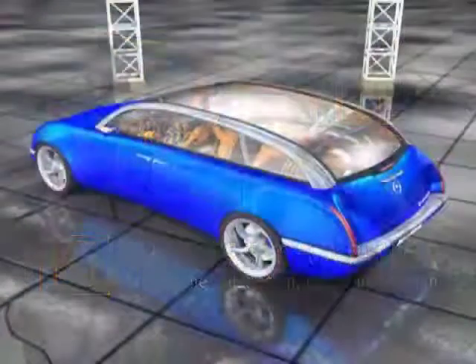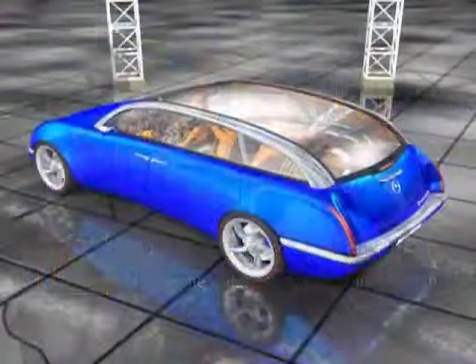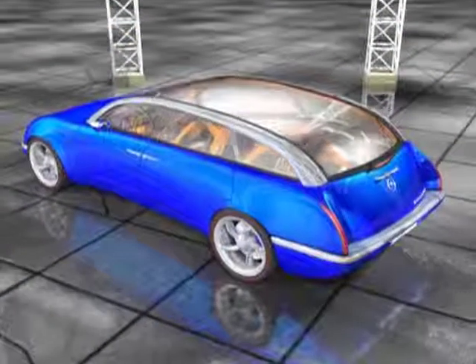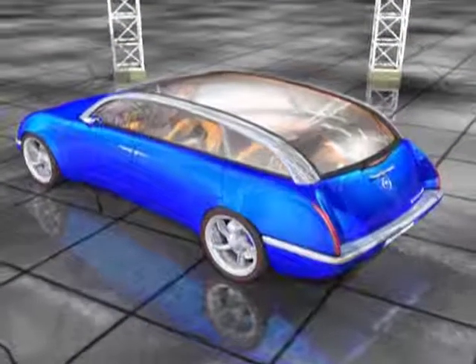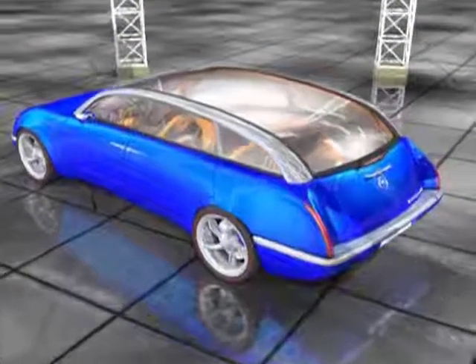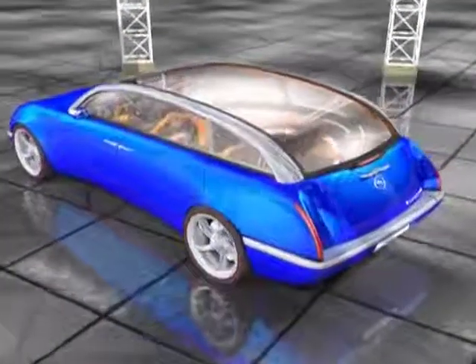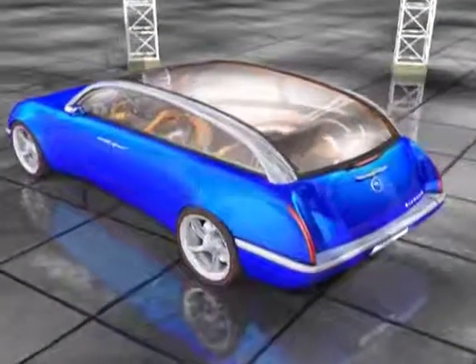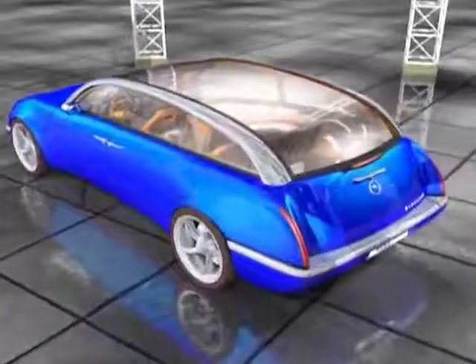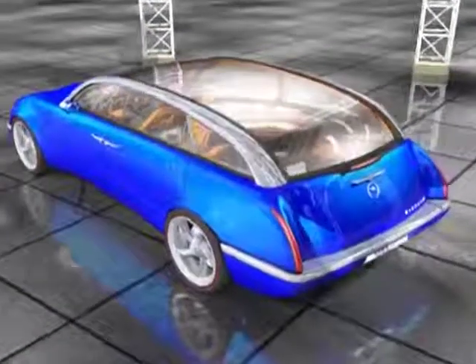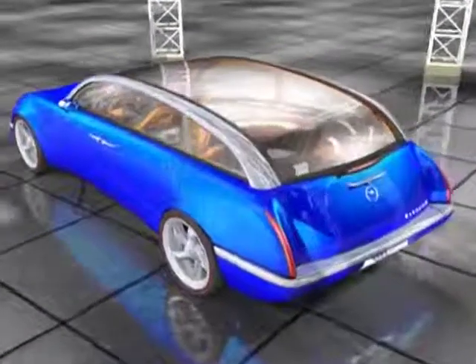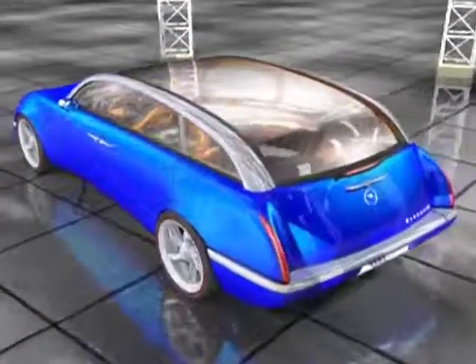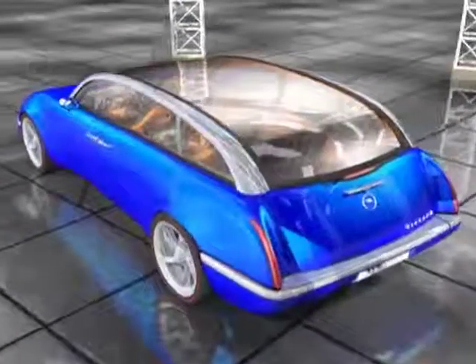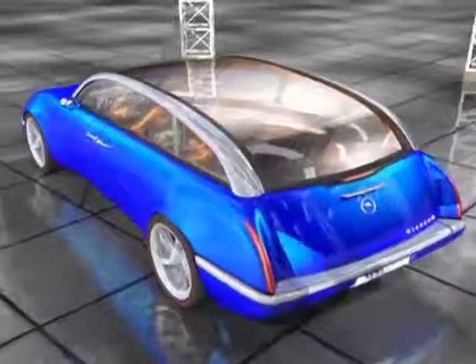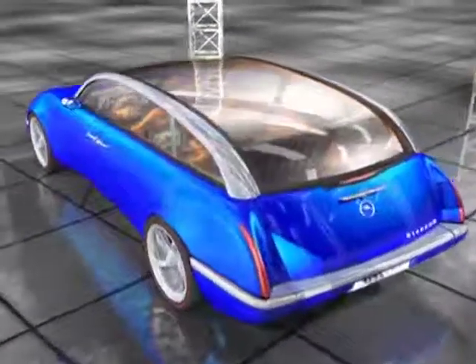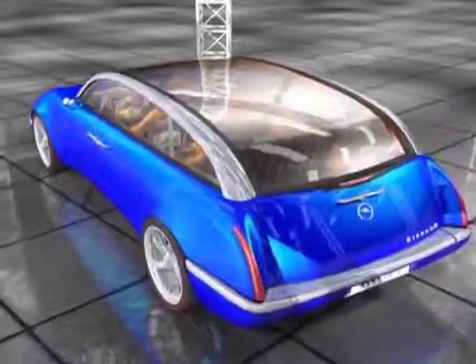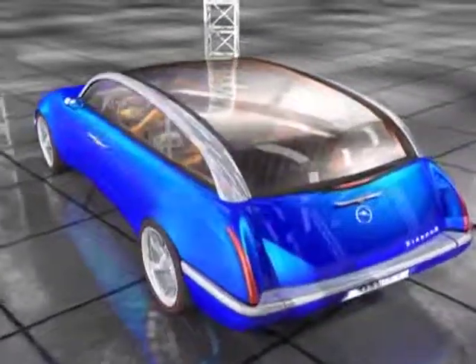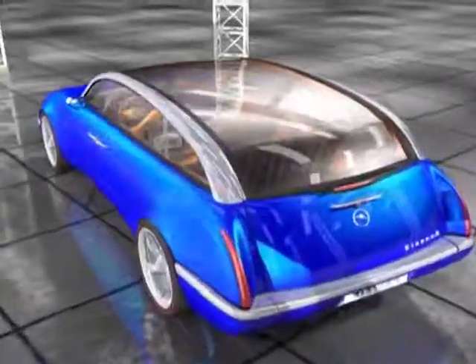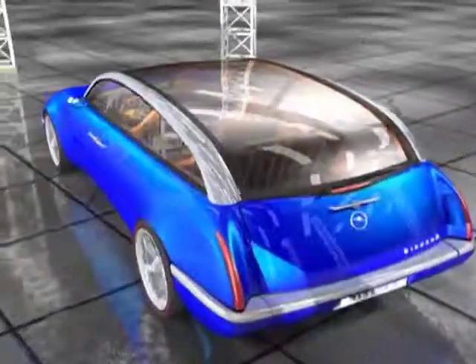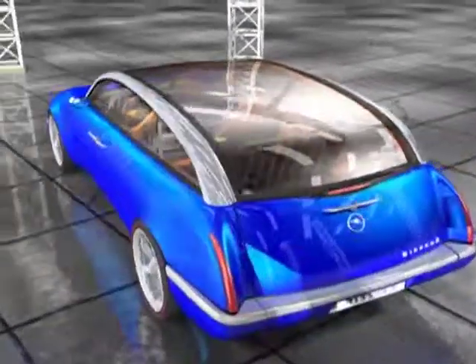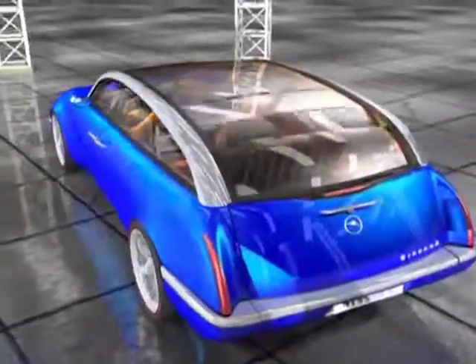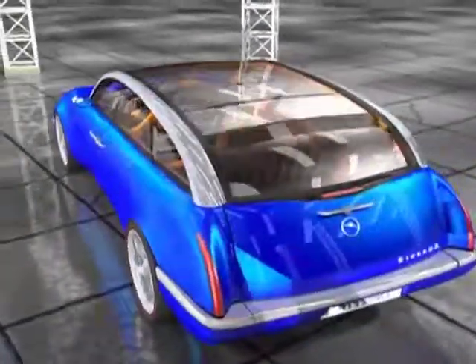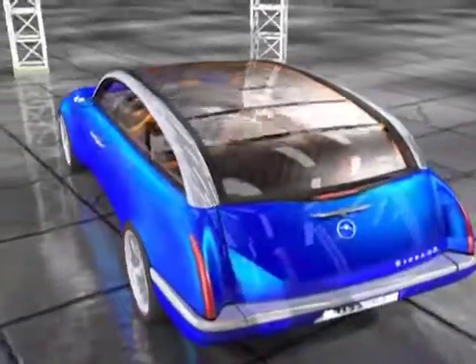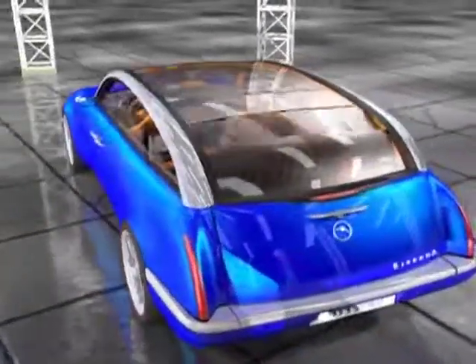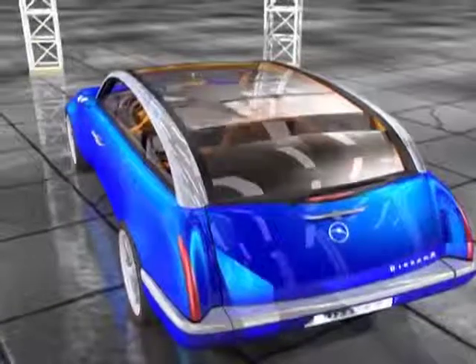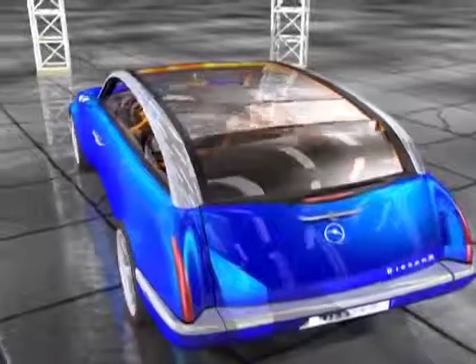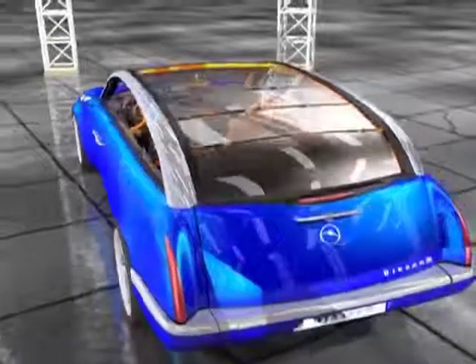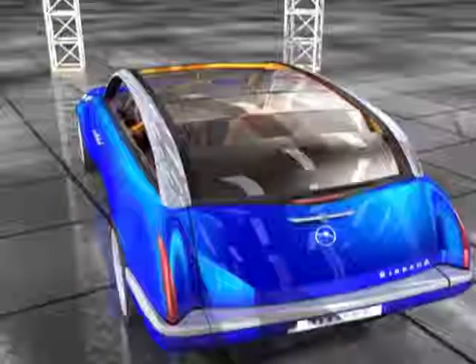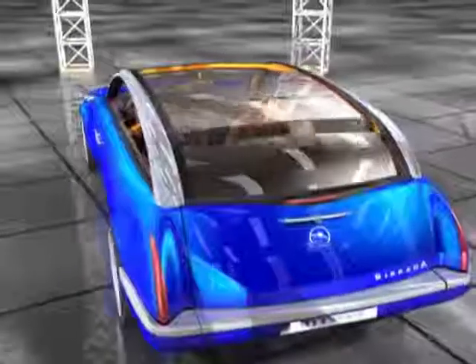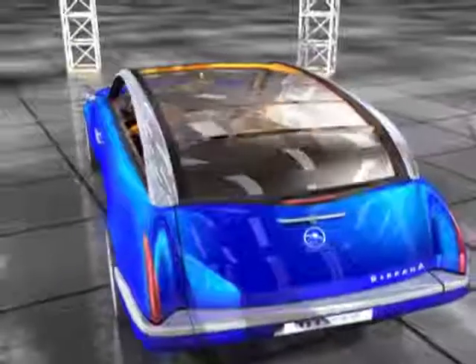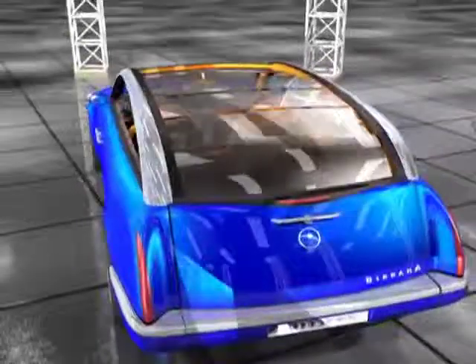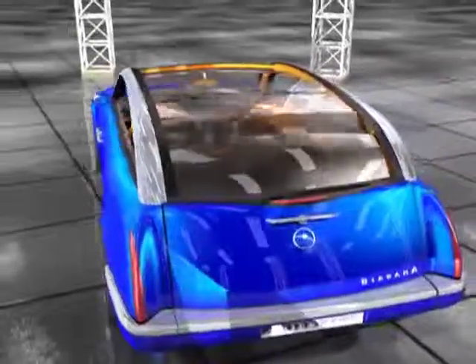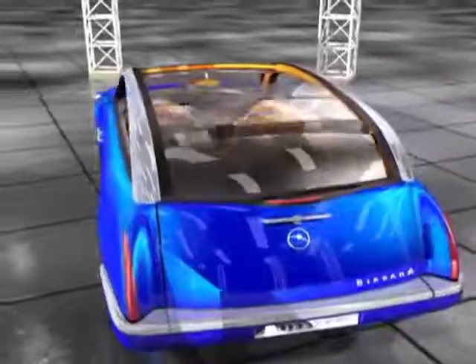The roof is fully retractable, consisting of six glass panels driven by a spiral drive.